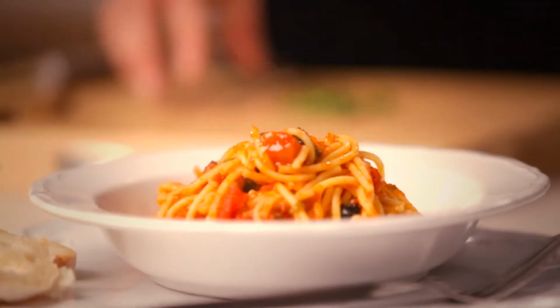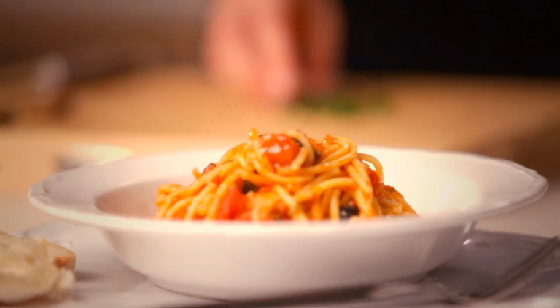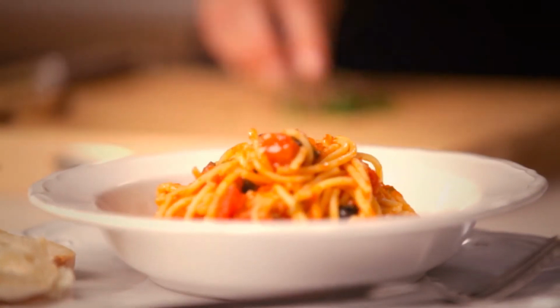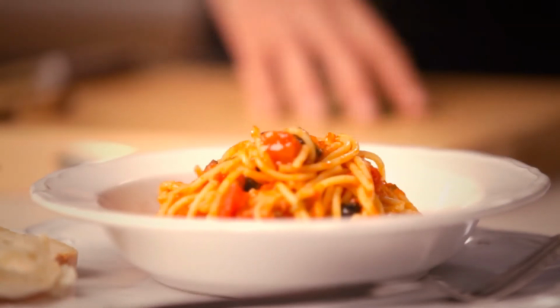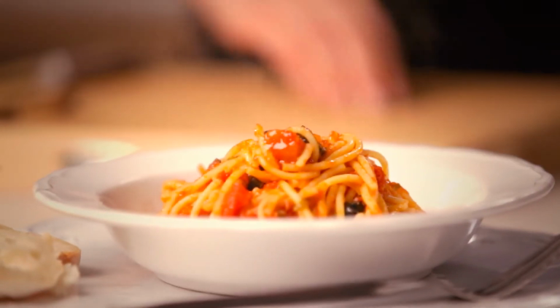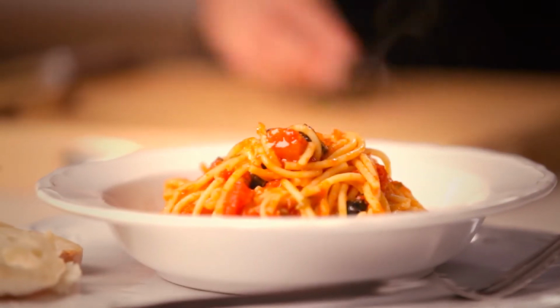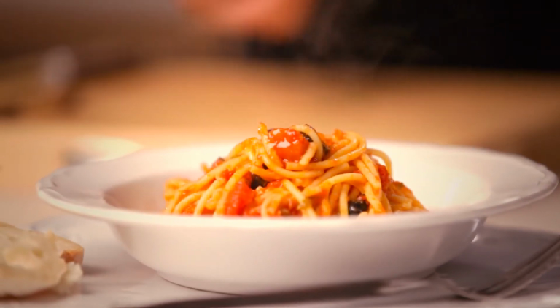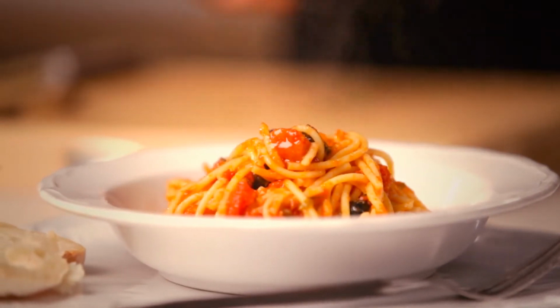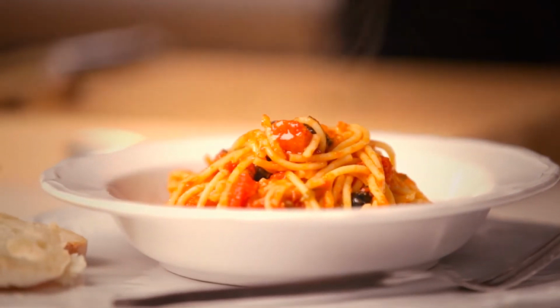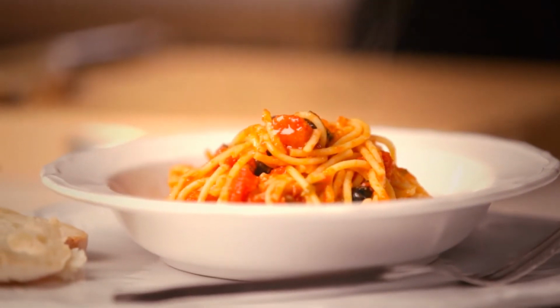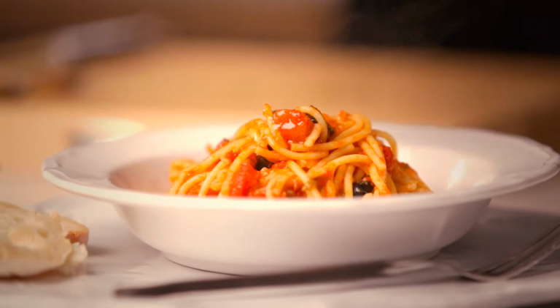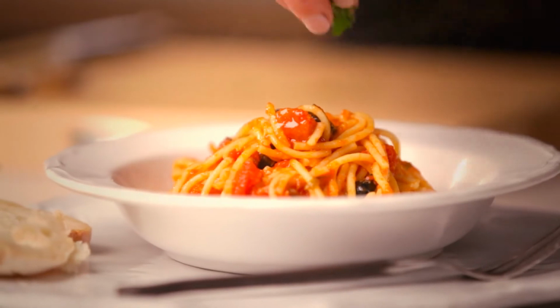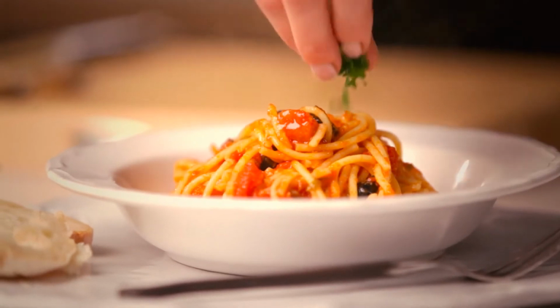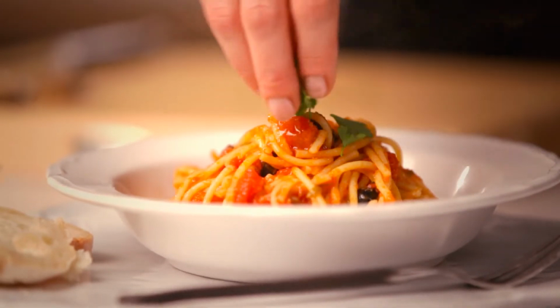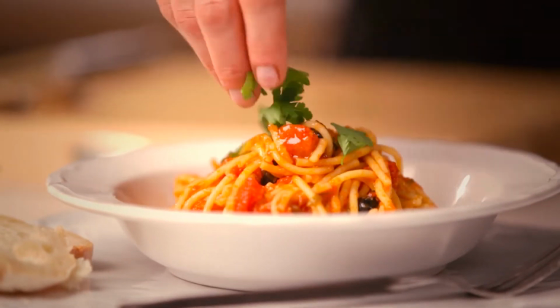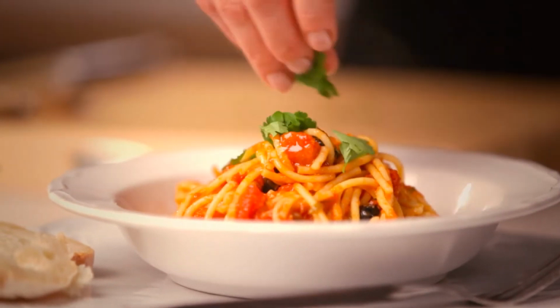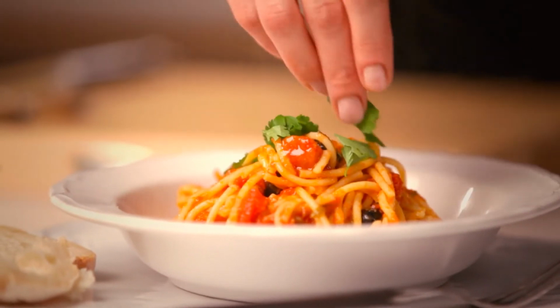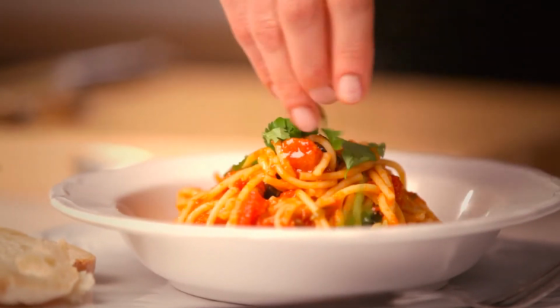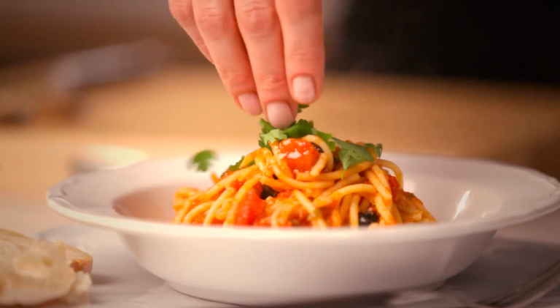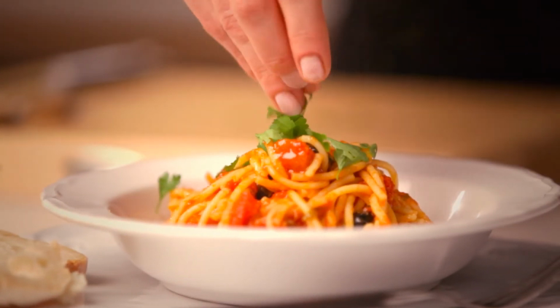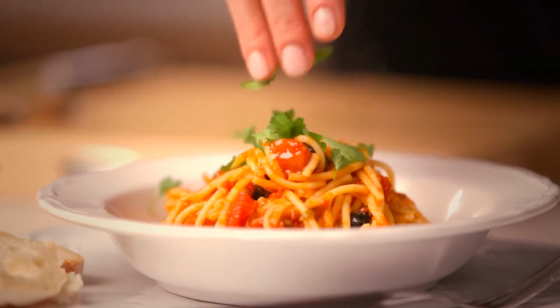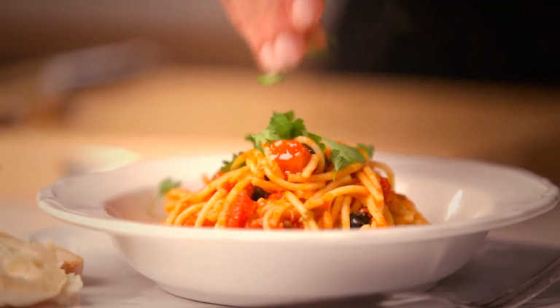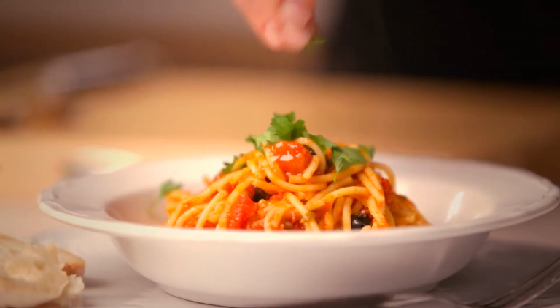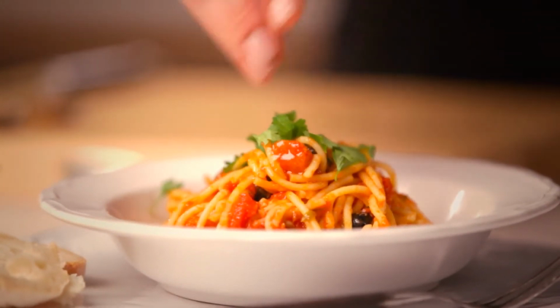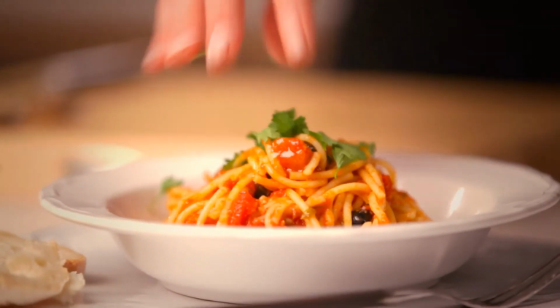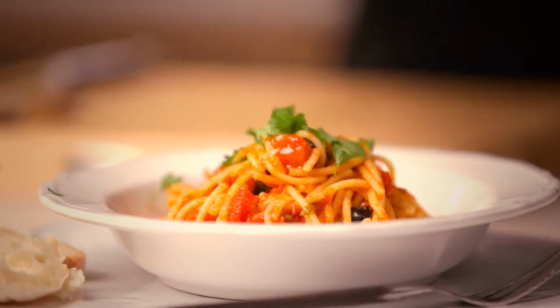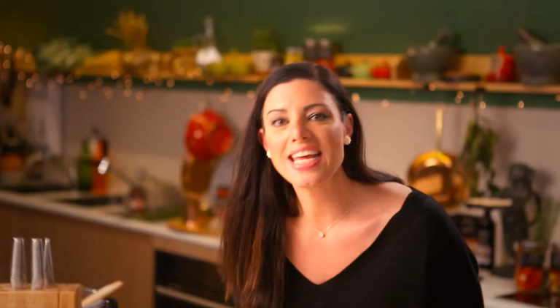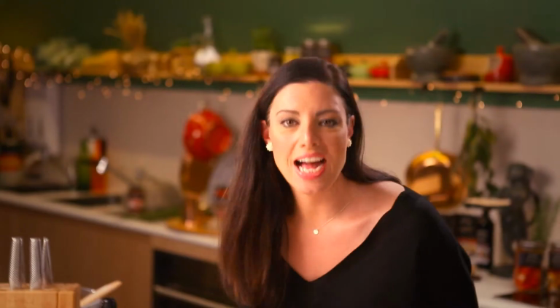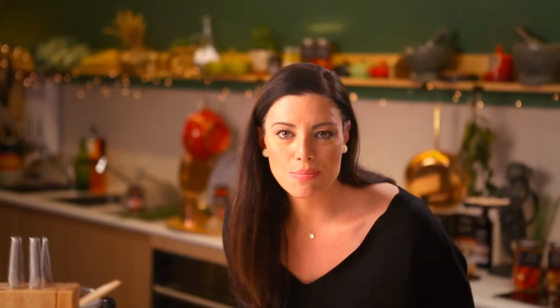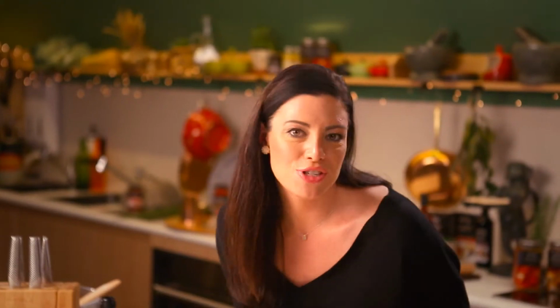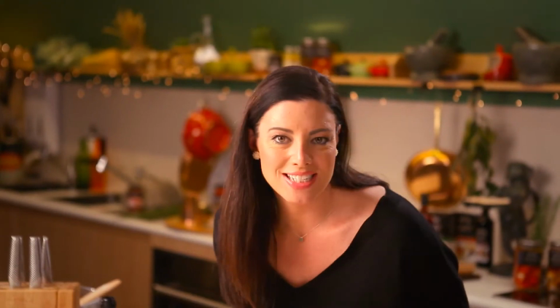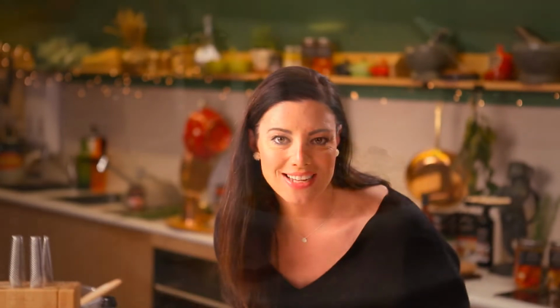I'll just finish with a few sprigs of parsley. And there it is, my spaghetti a la puttanesca.